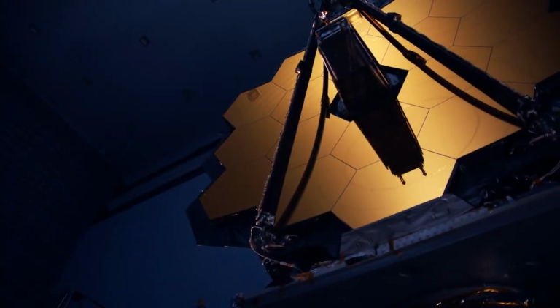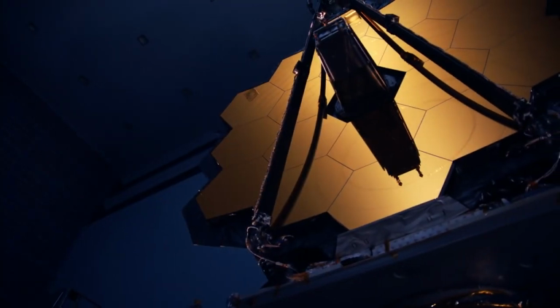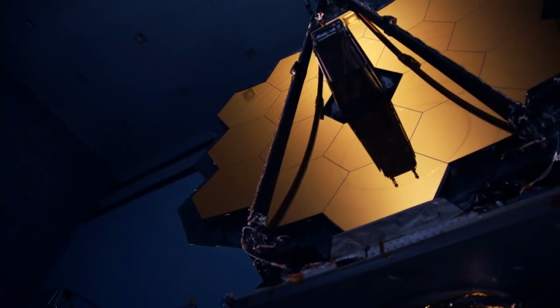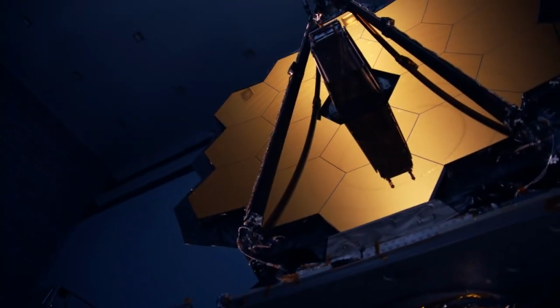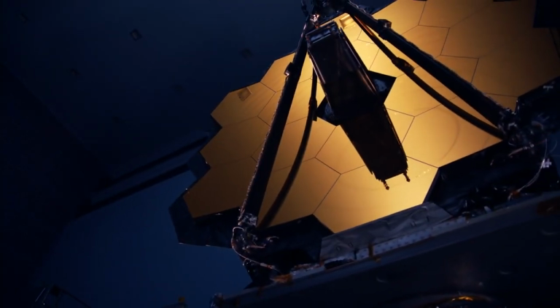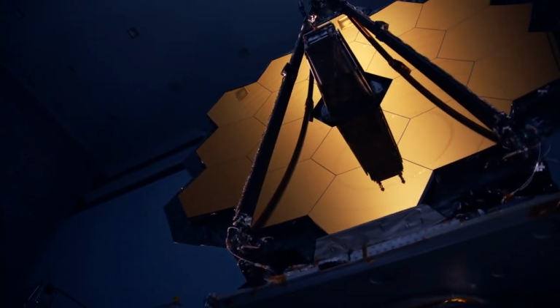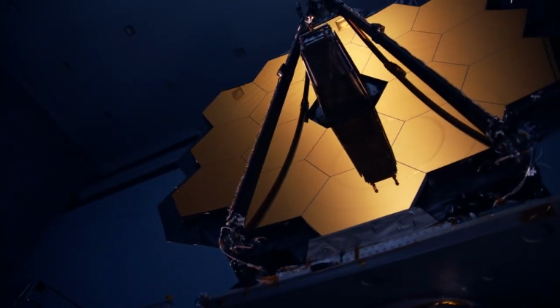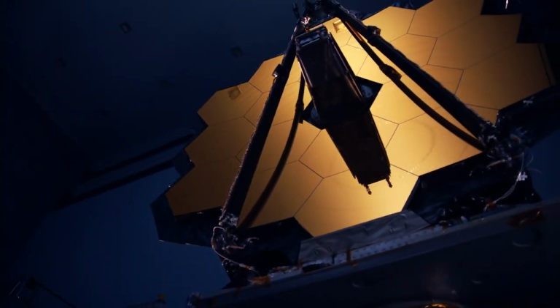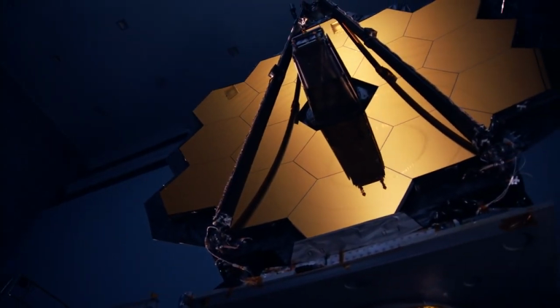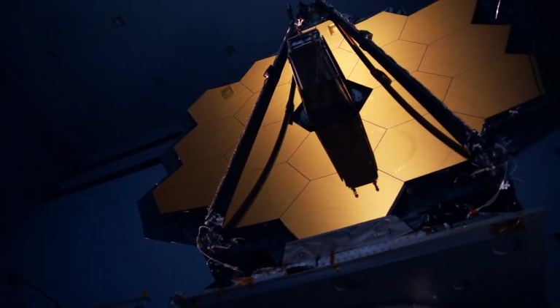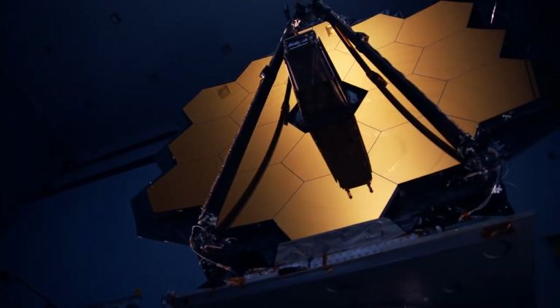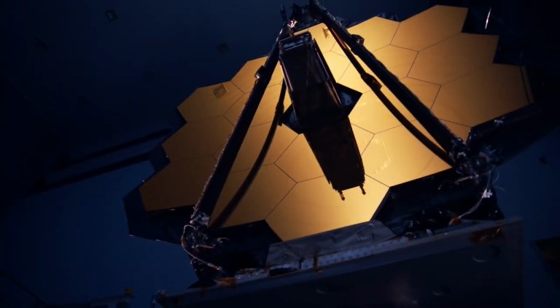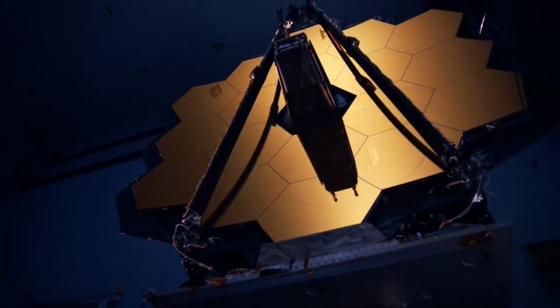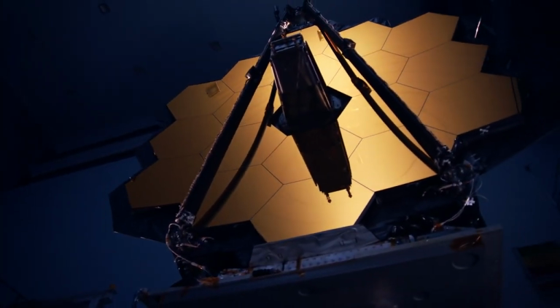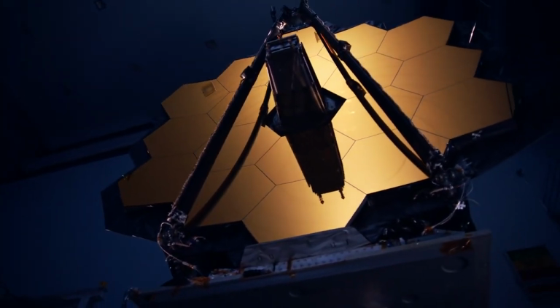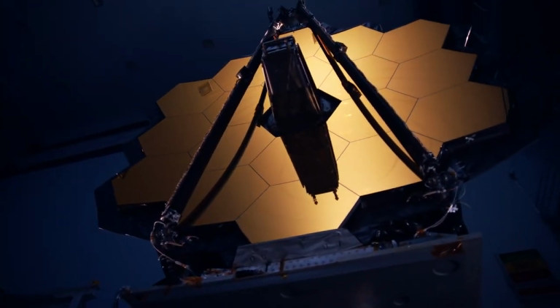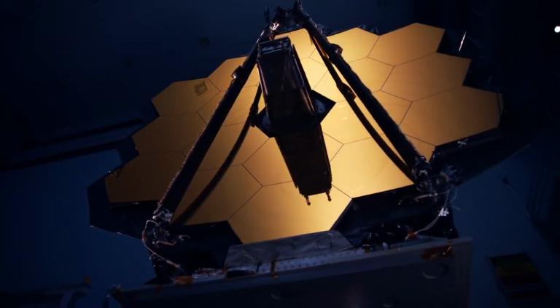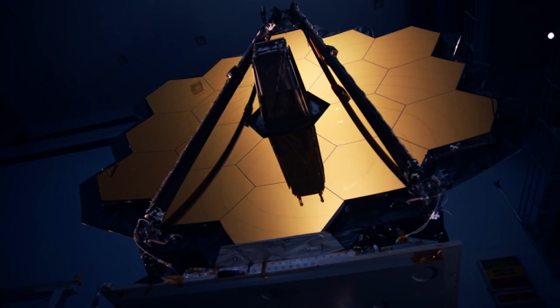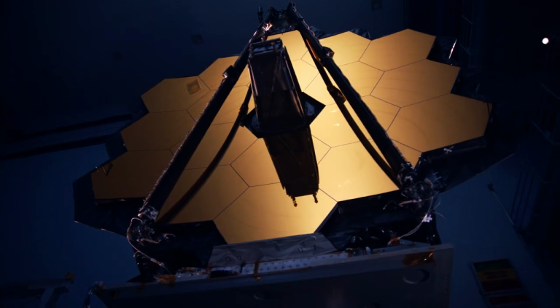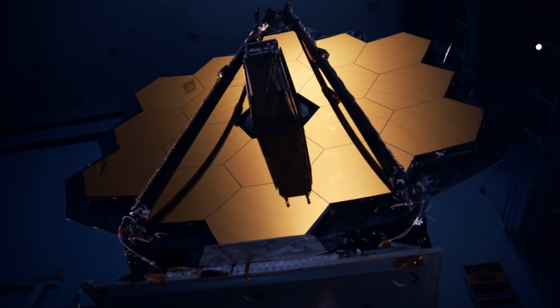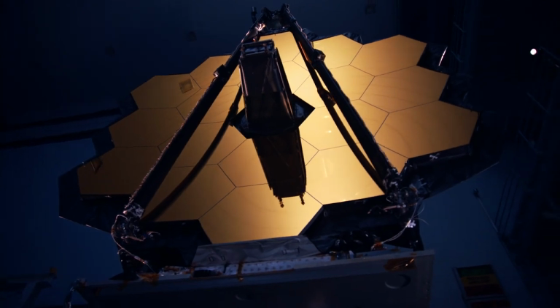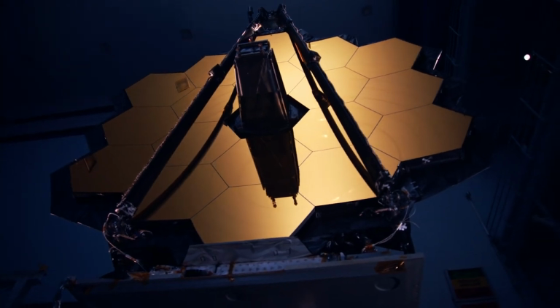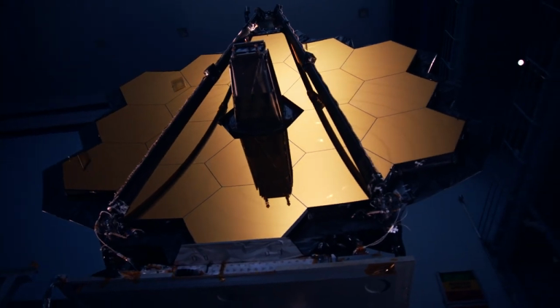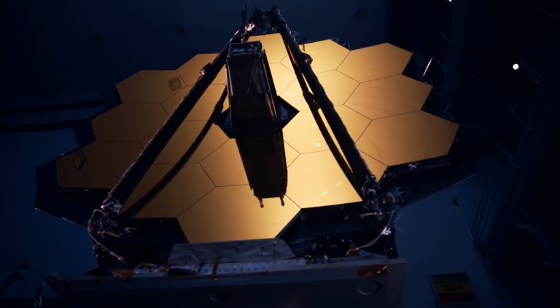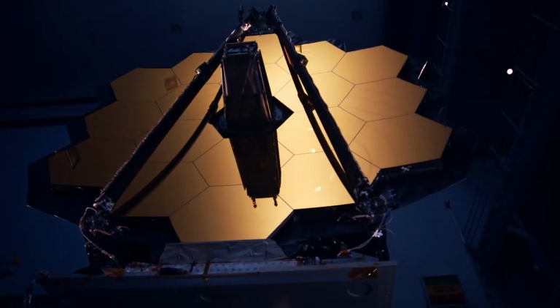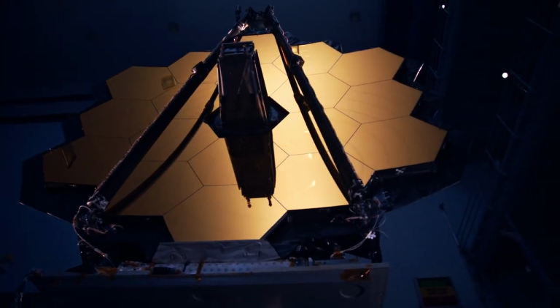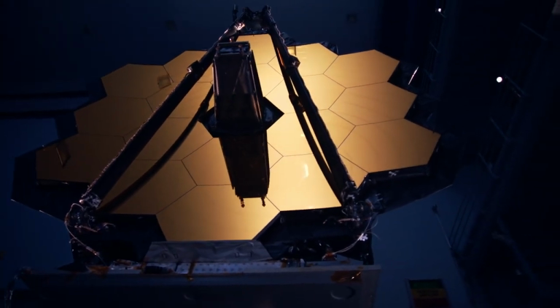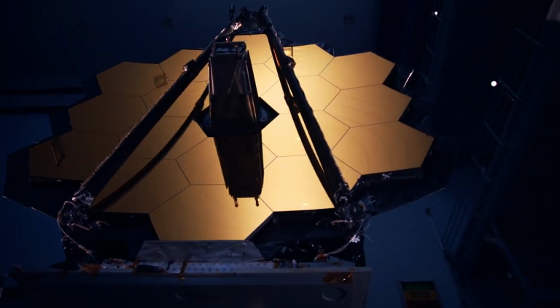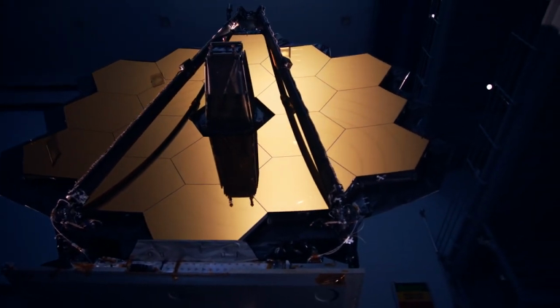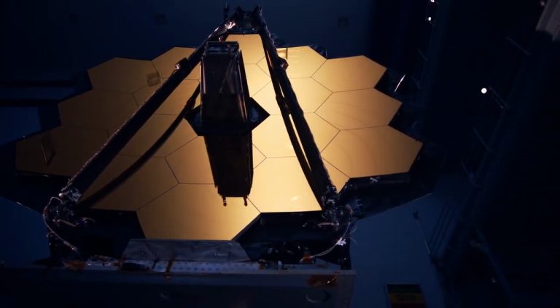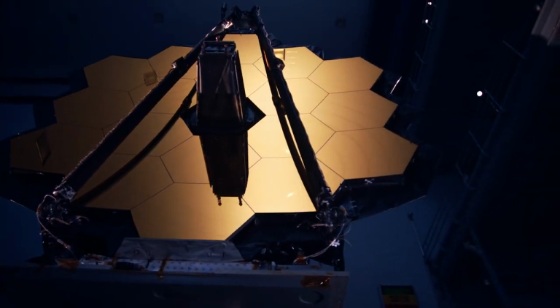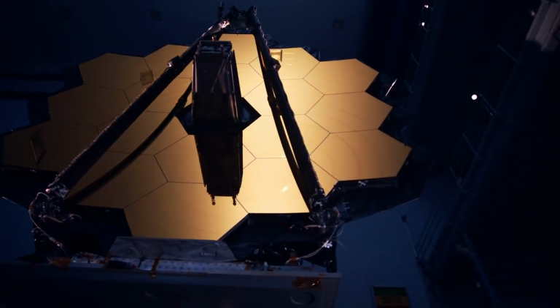The James Webb Space Telescope — our new eye on the universe.